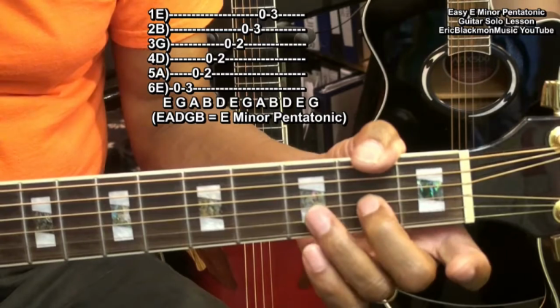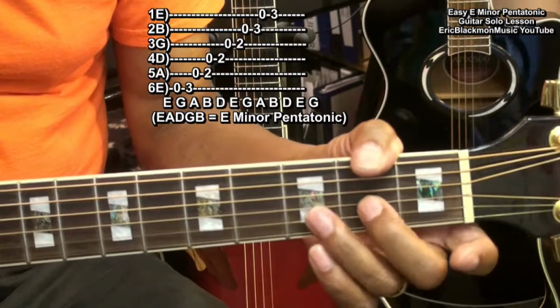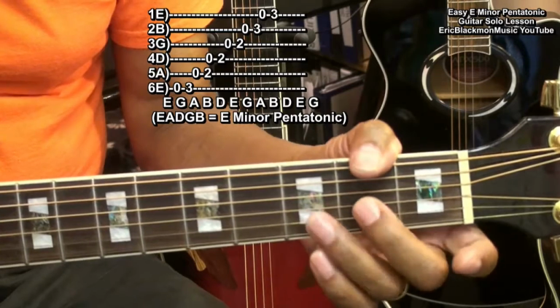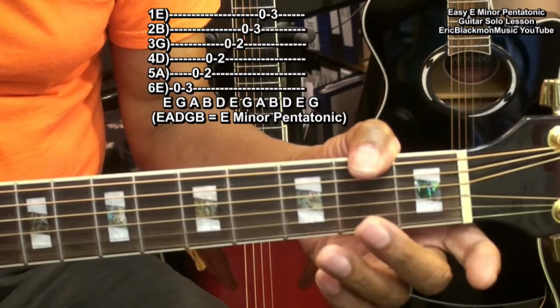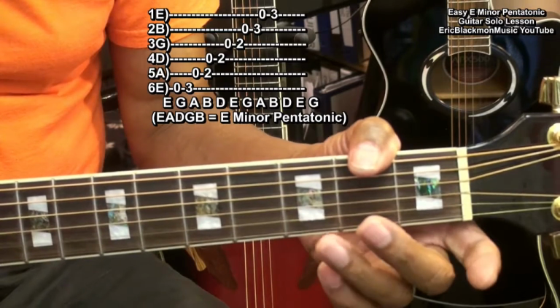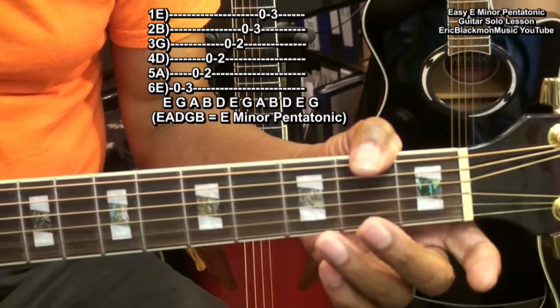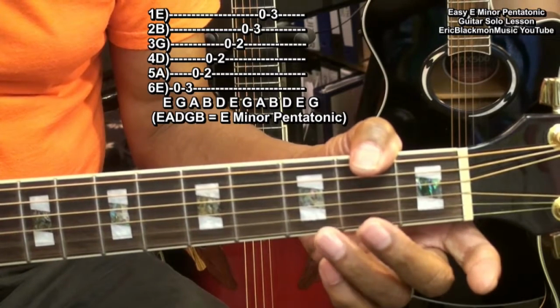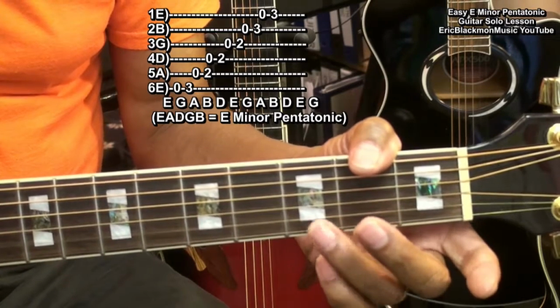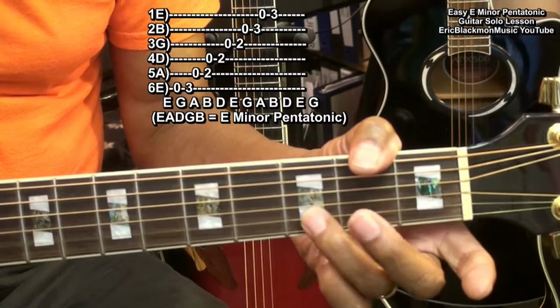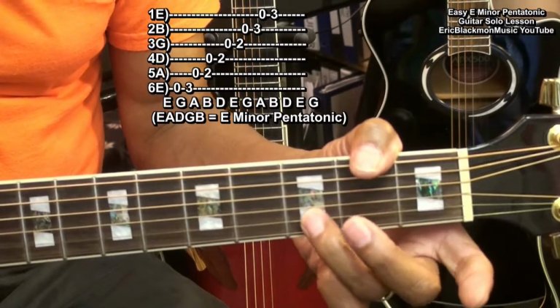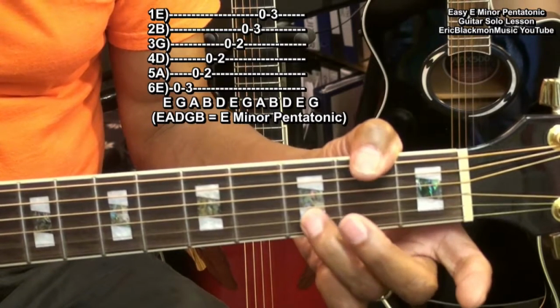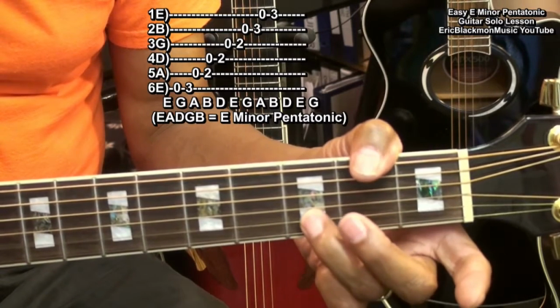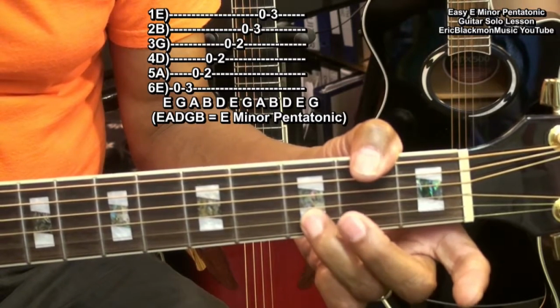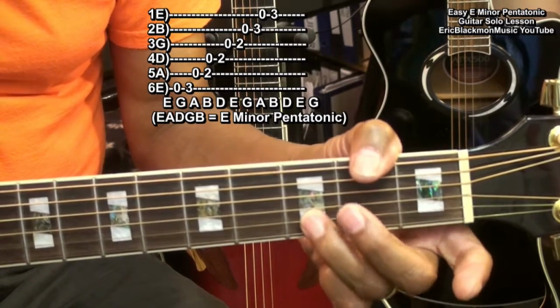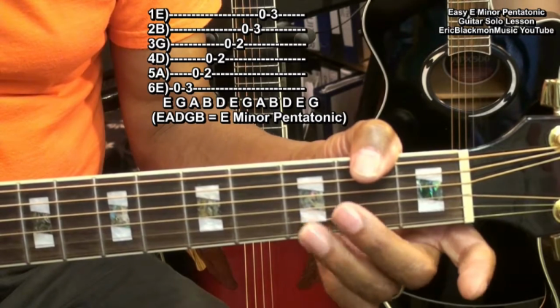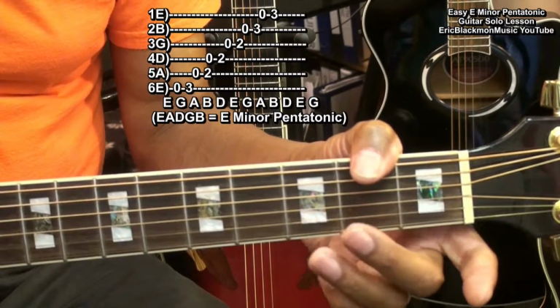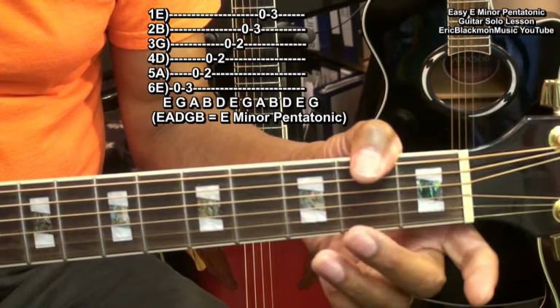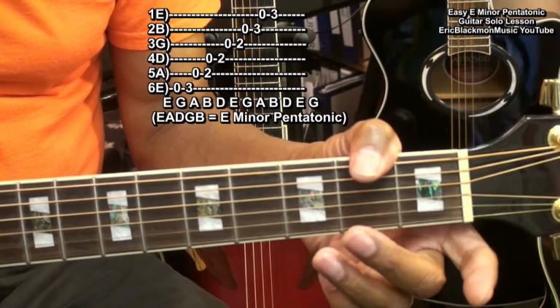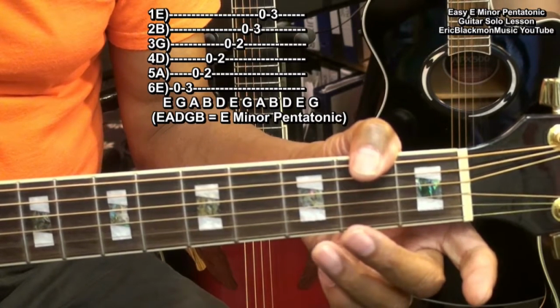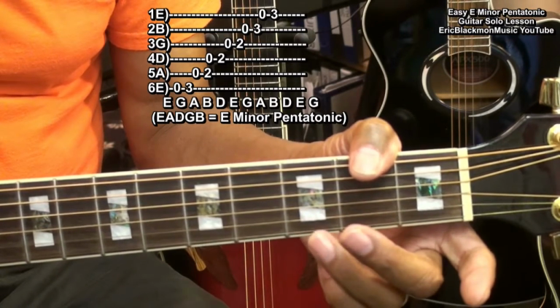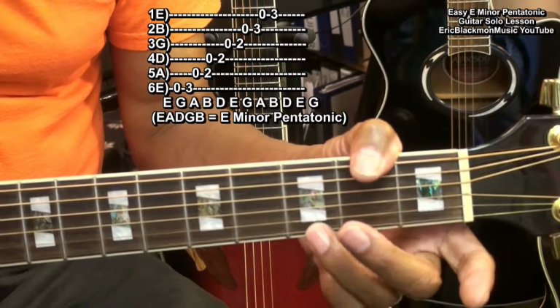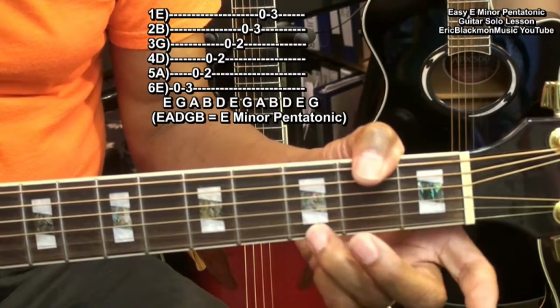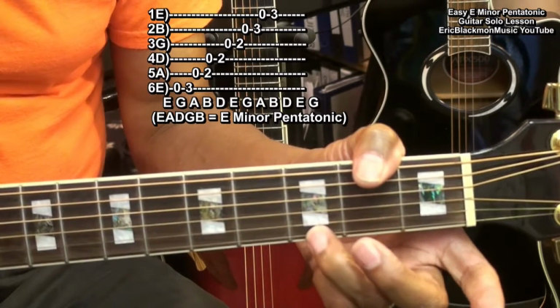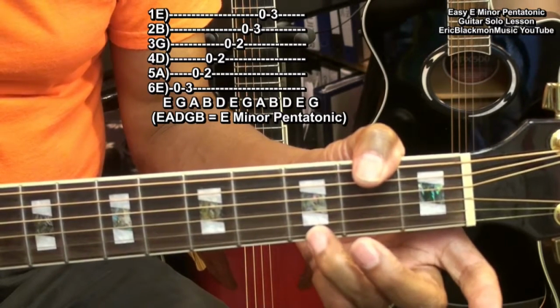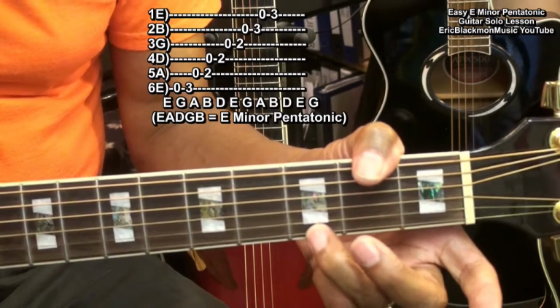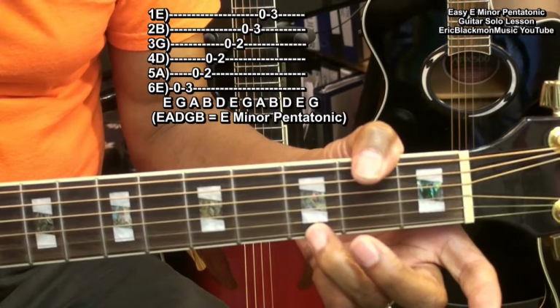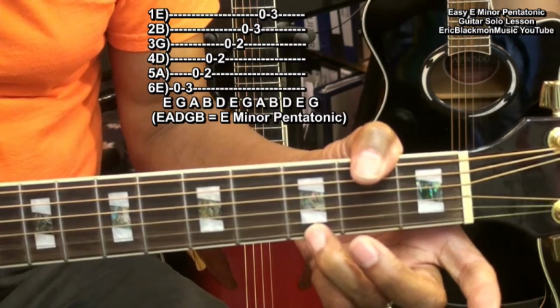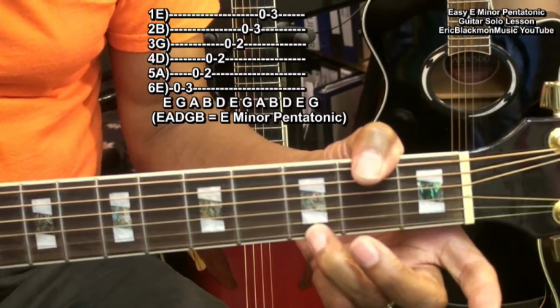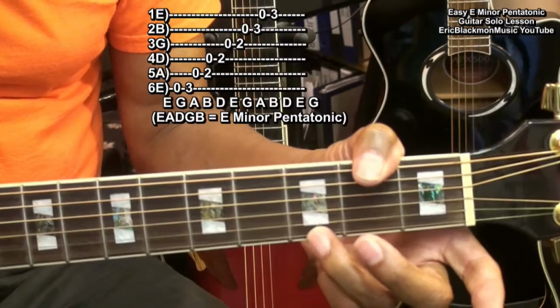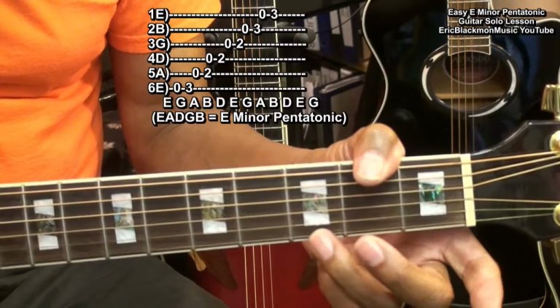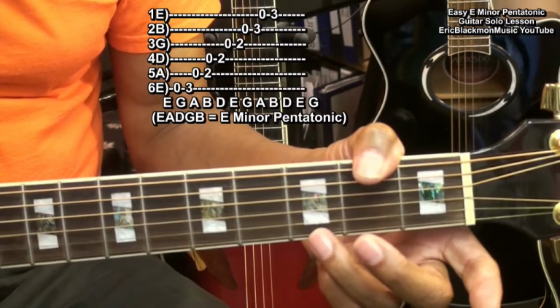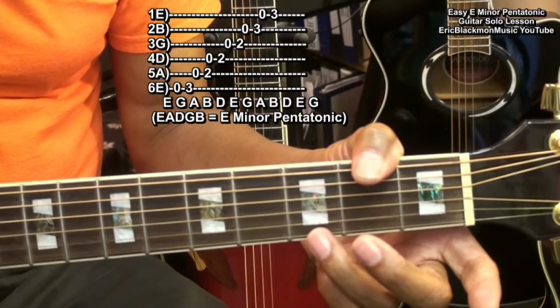And open, three, open, three on the E and B strings.